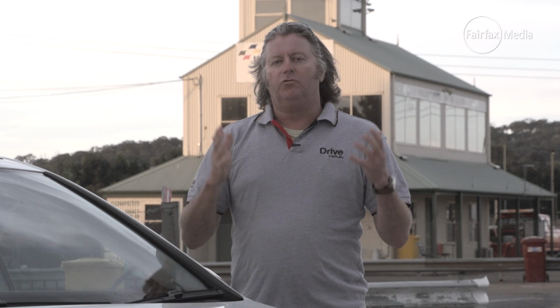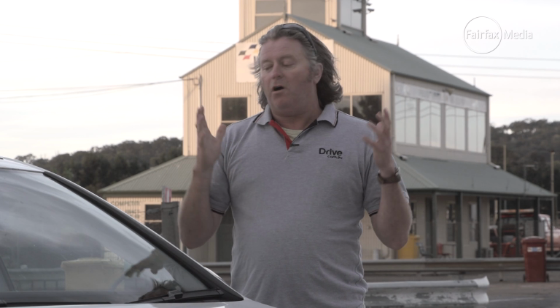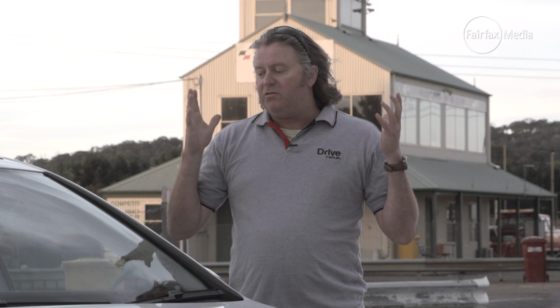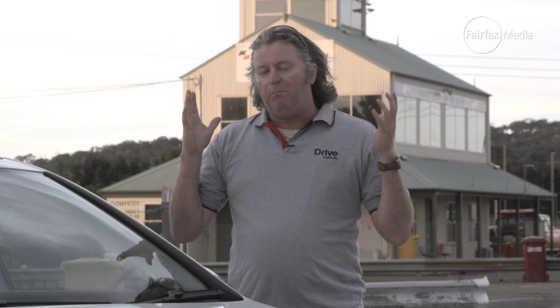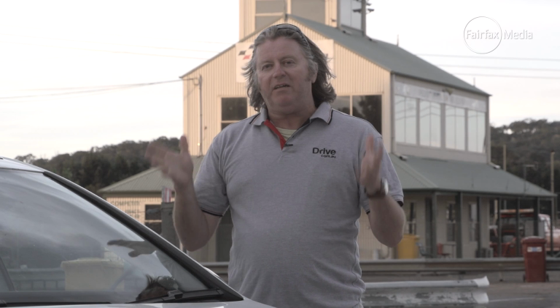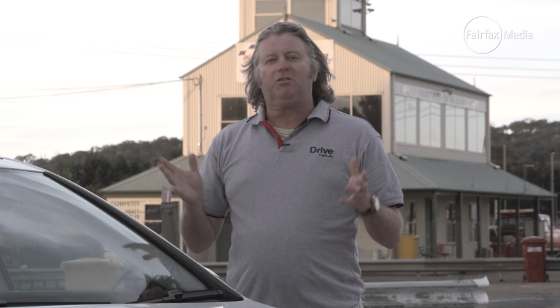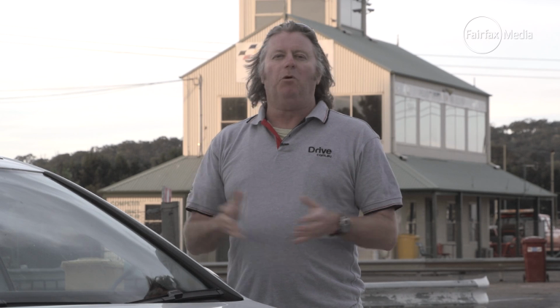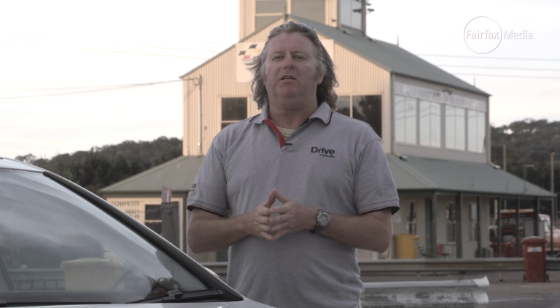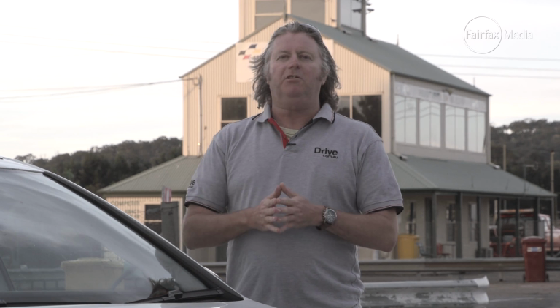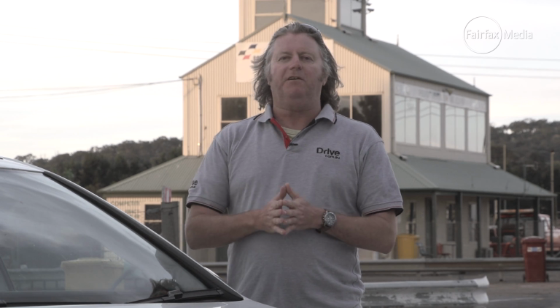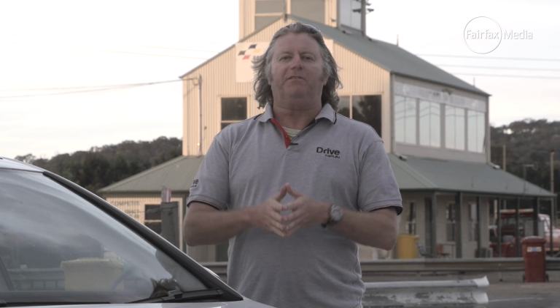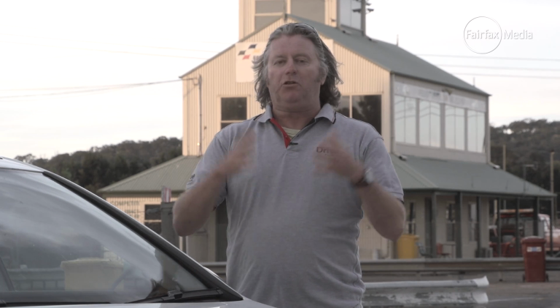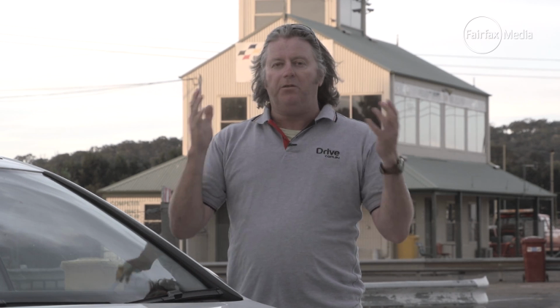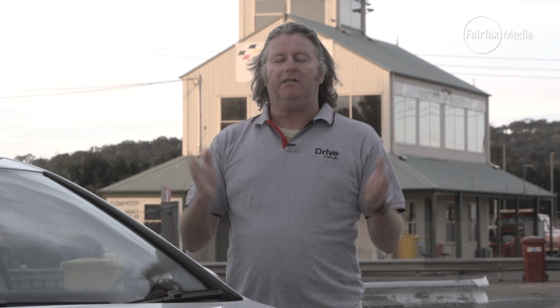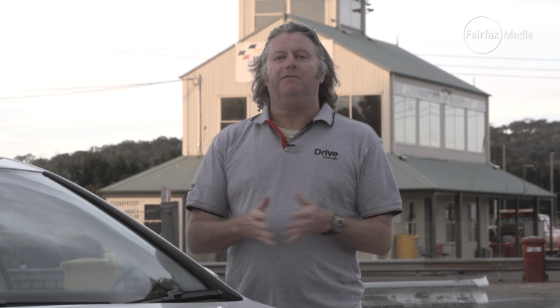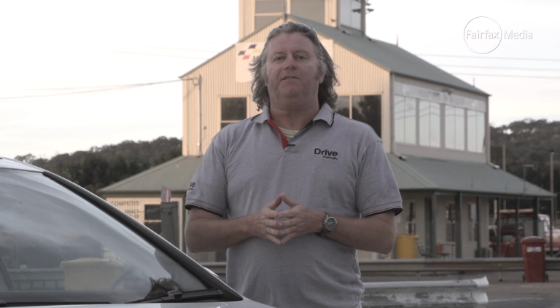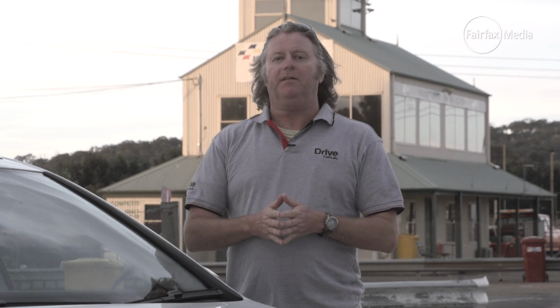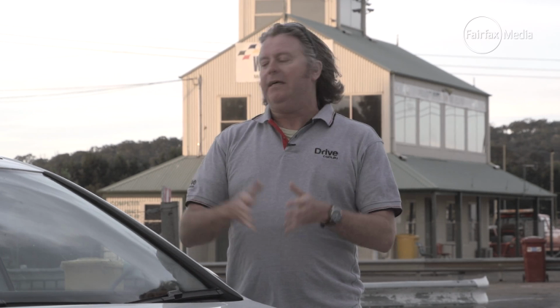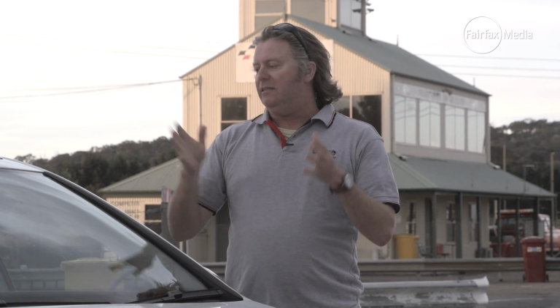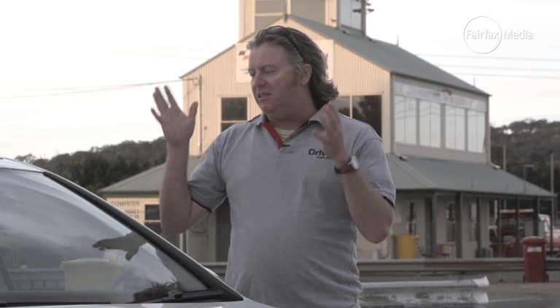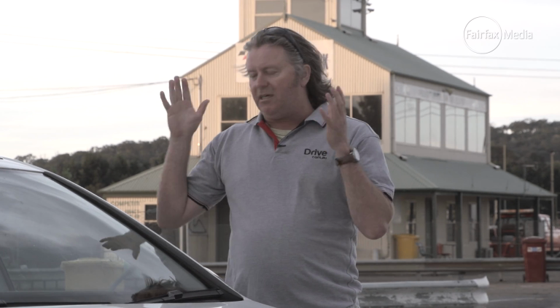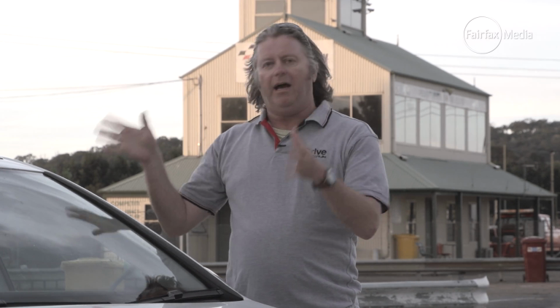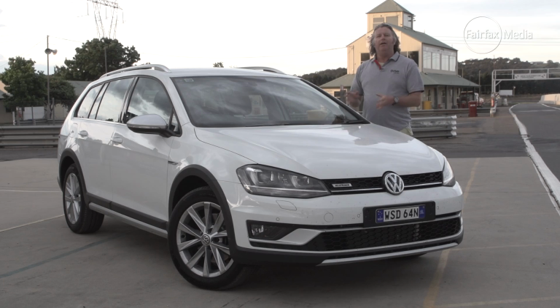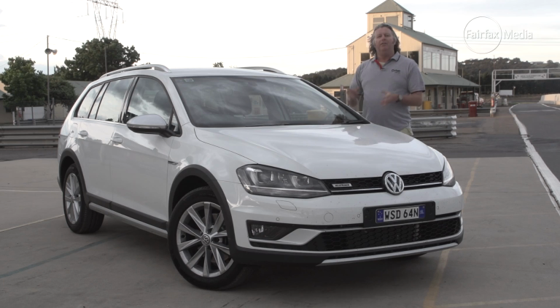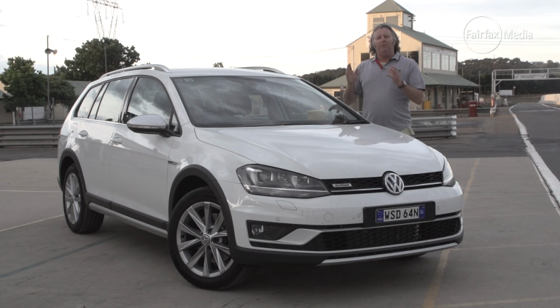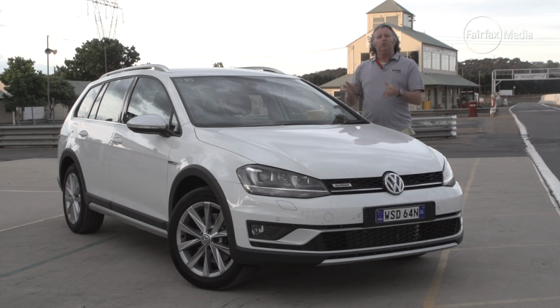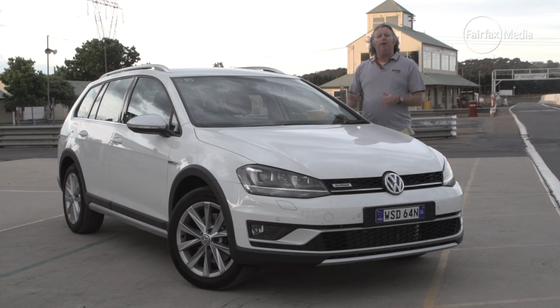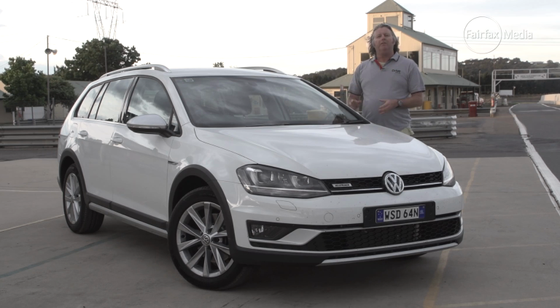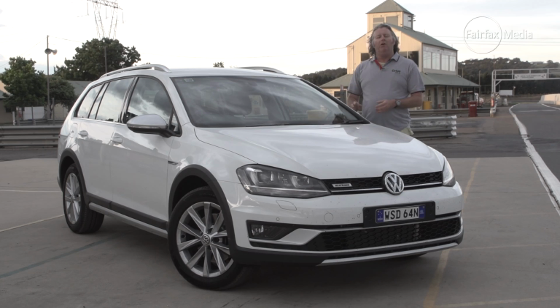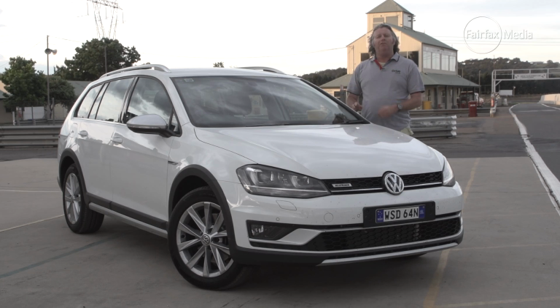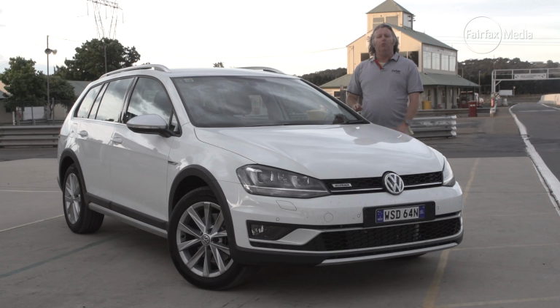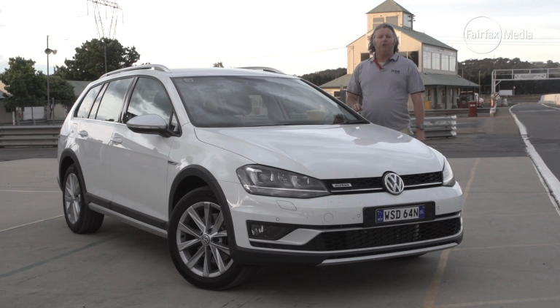Drive's Best Small SUV for 2015 is the Volkswagen Golf Alltrack.